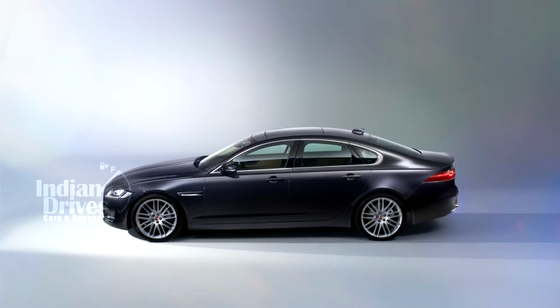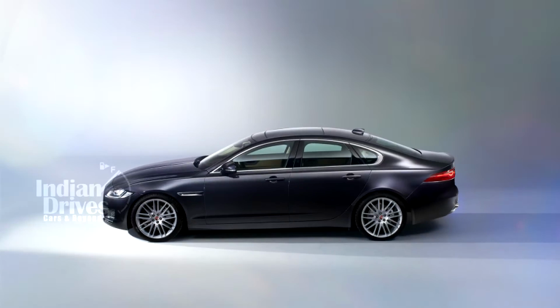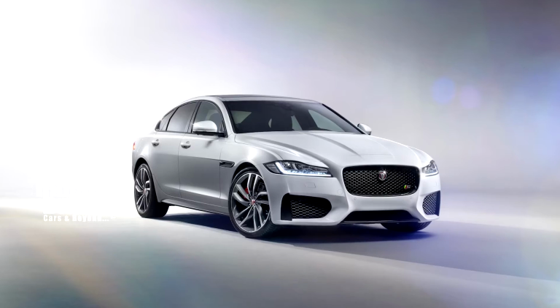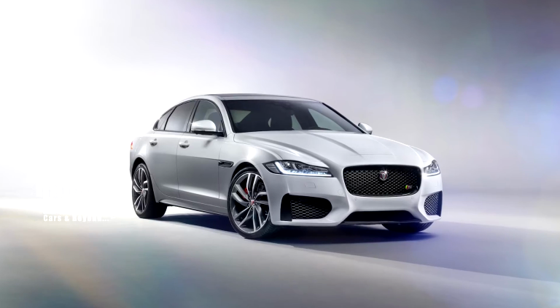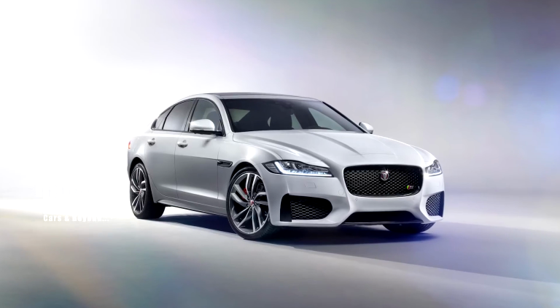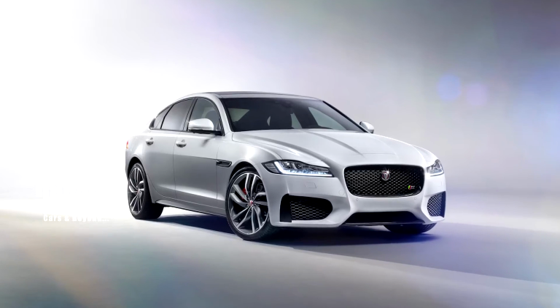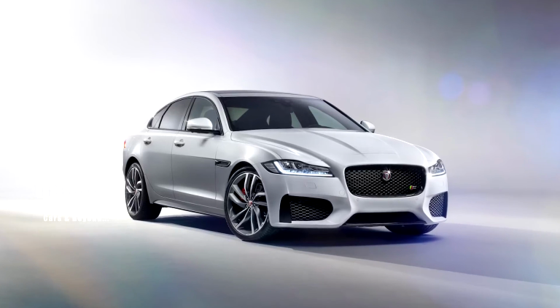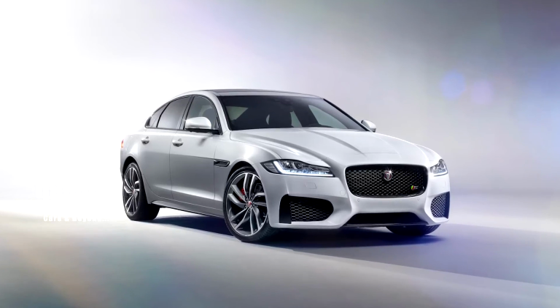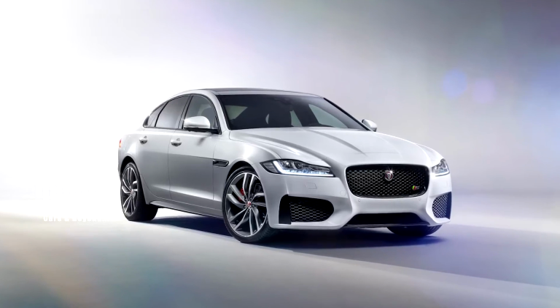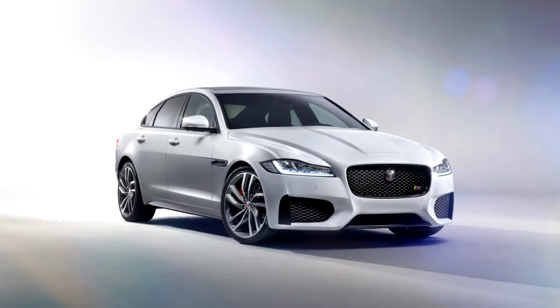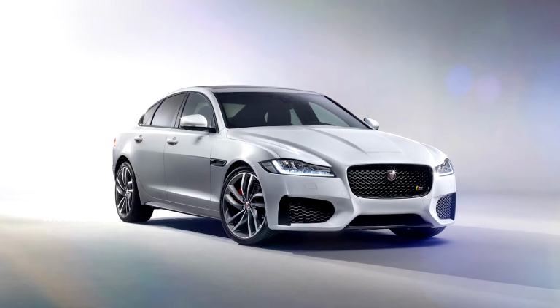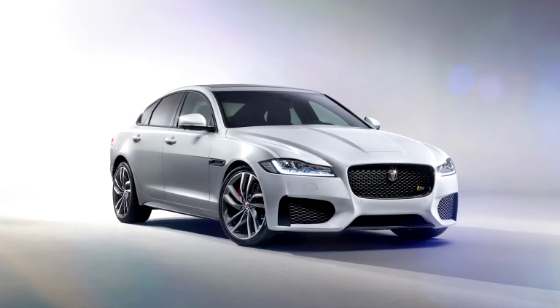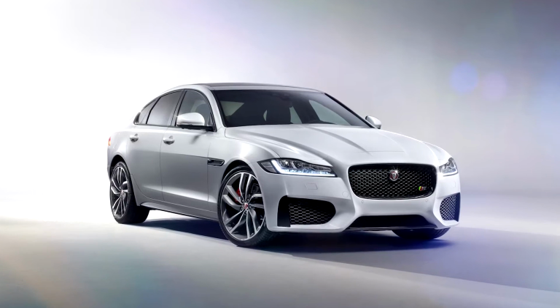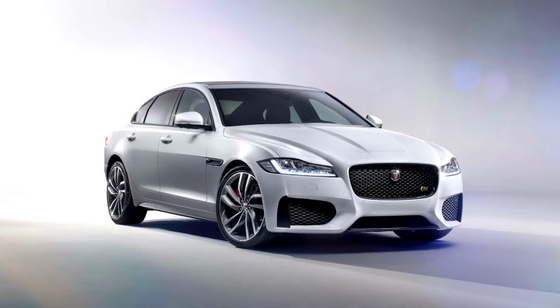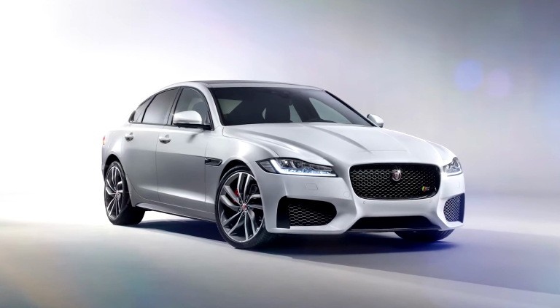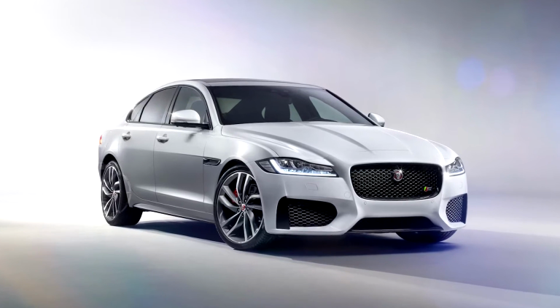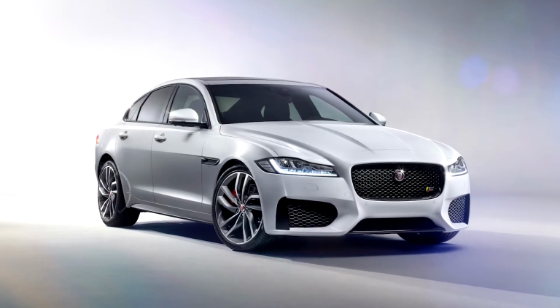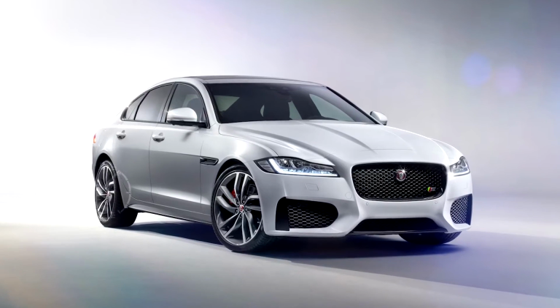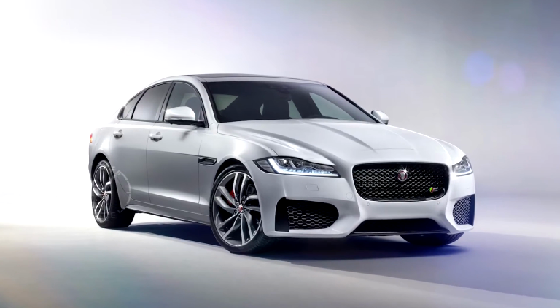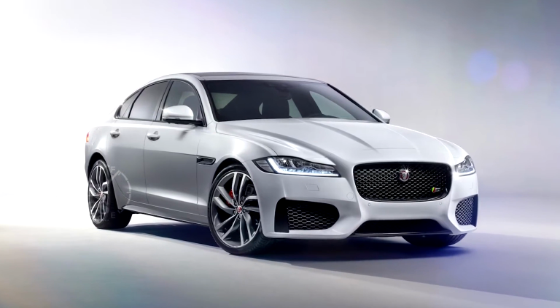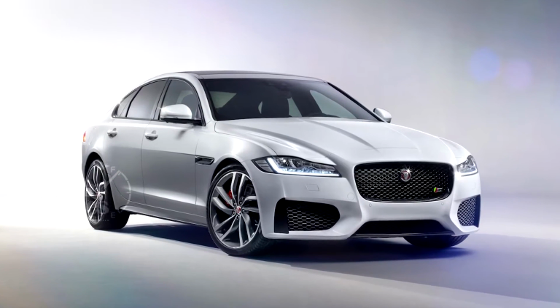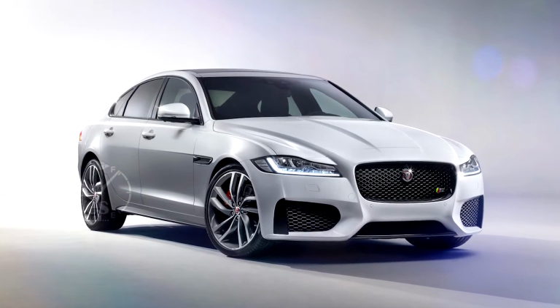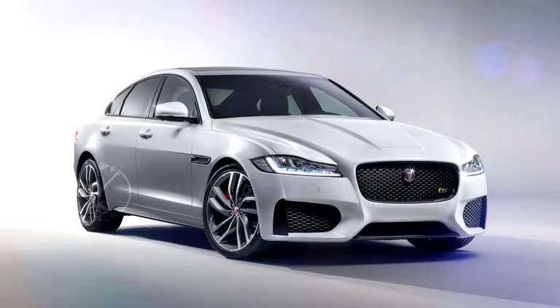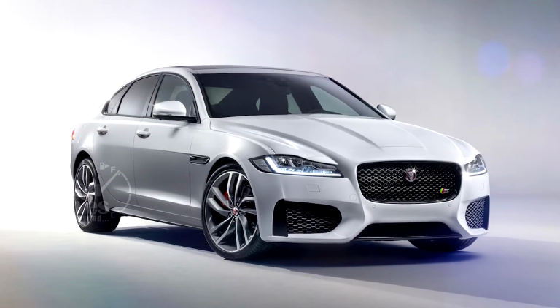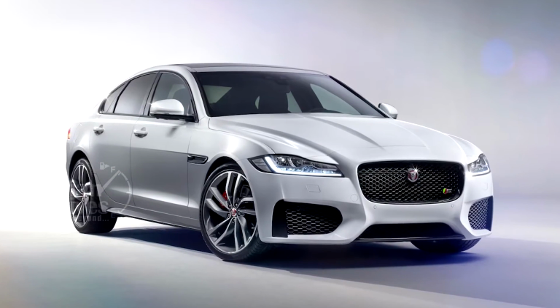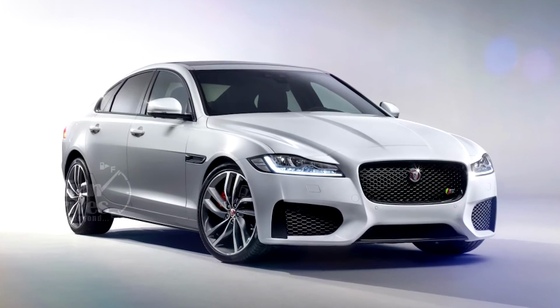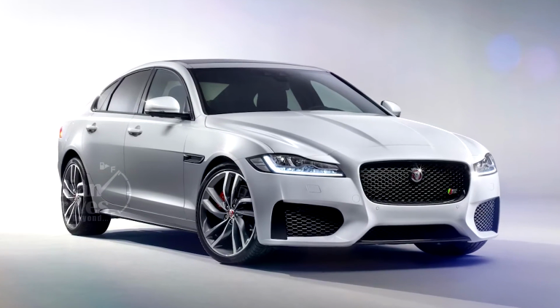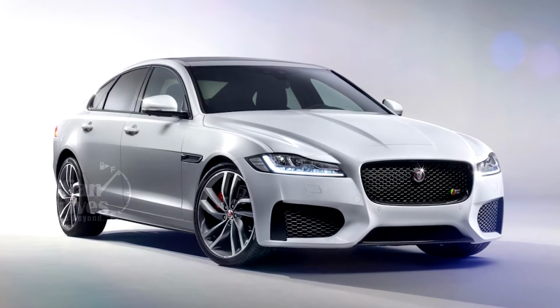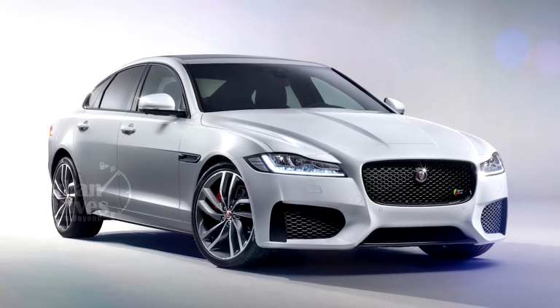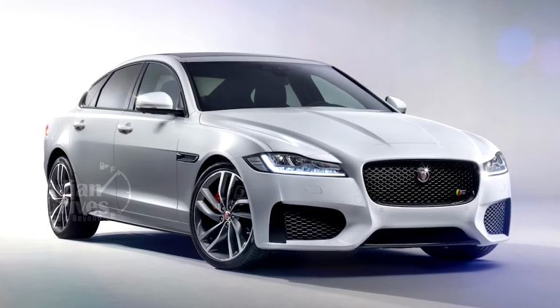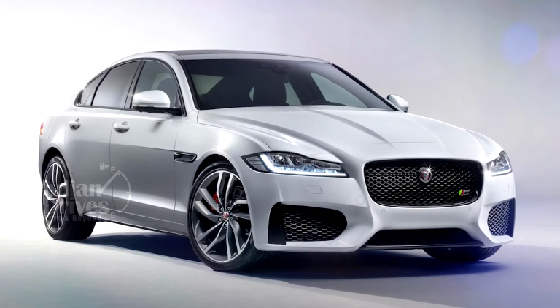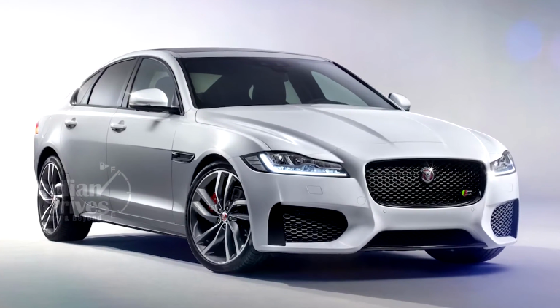The new-gen Jaguar XF is almost here and the official launch of the new sedan will happen sometime this month.